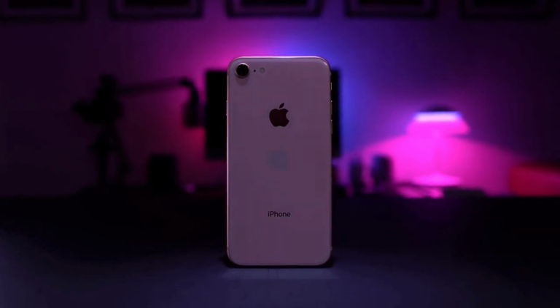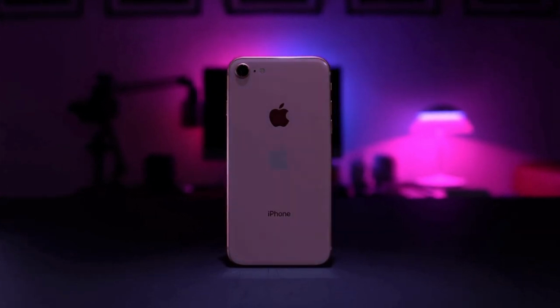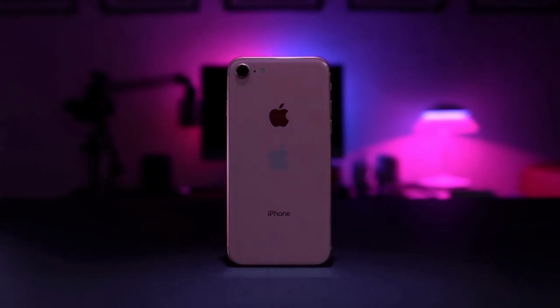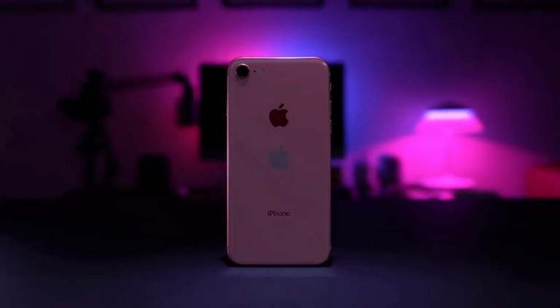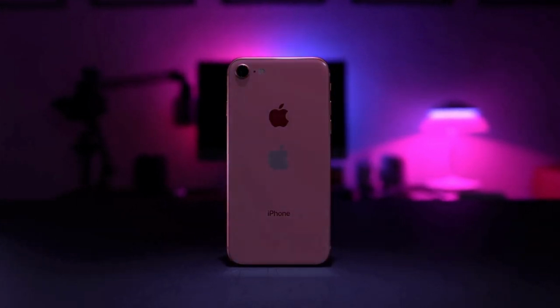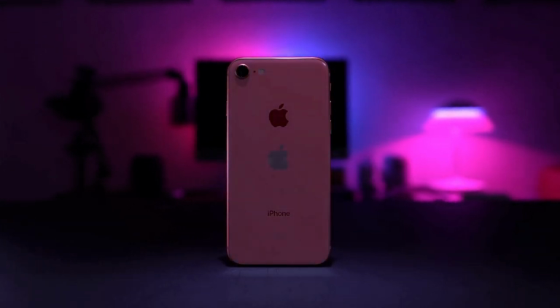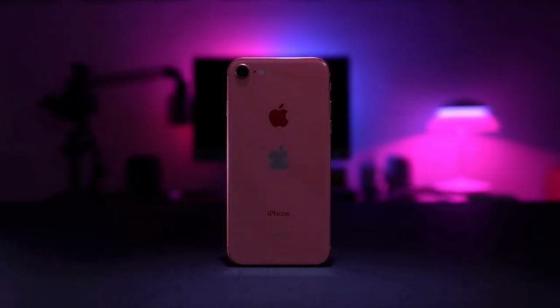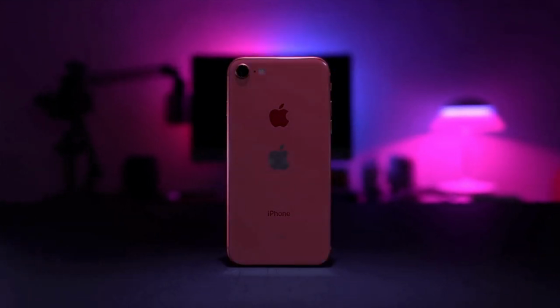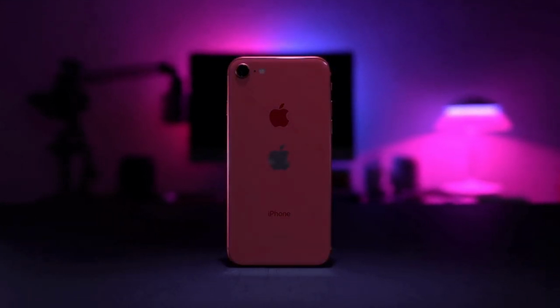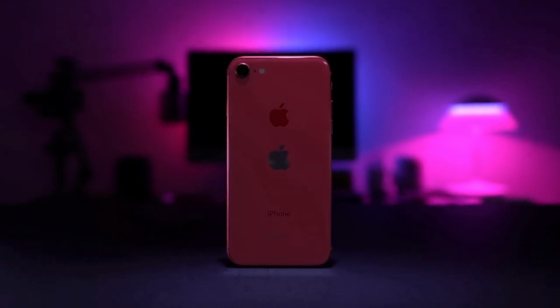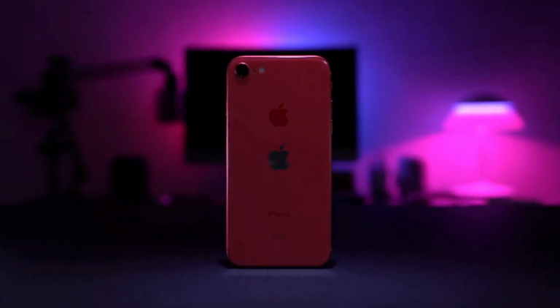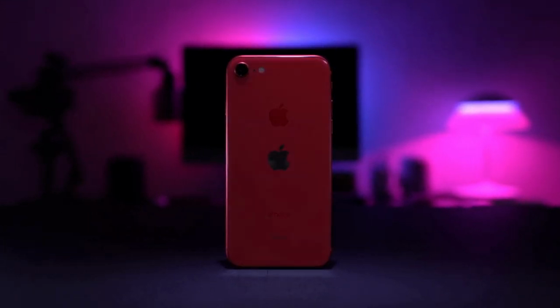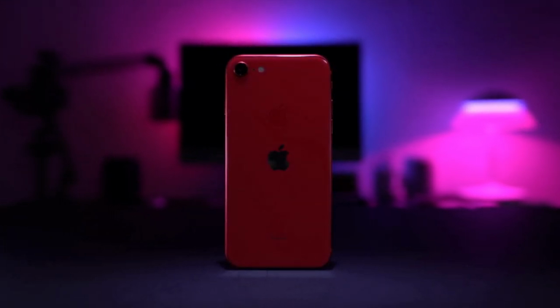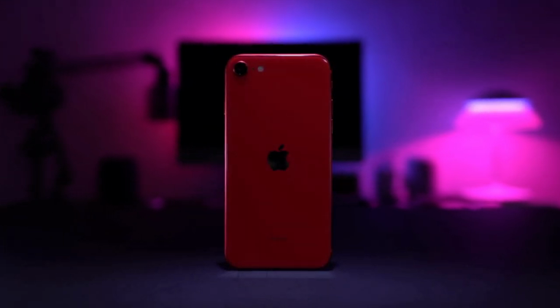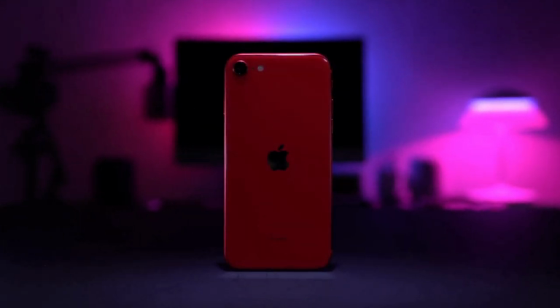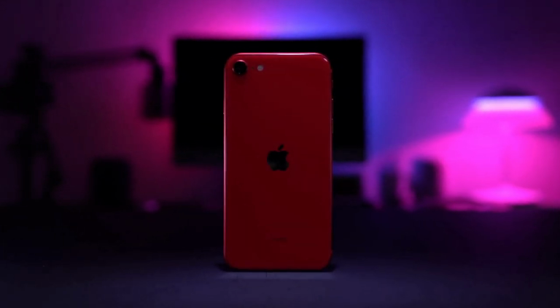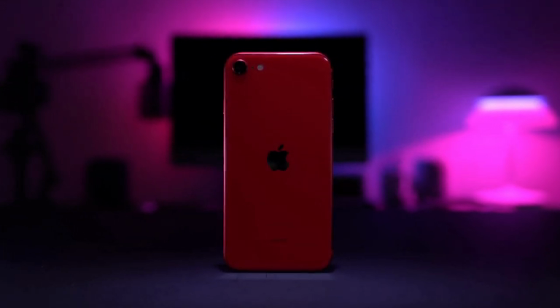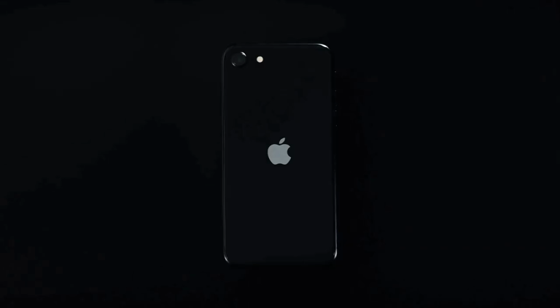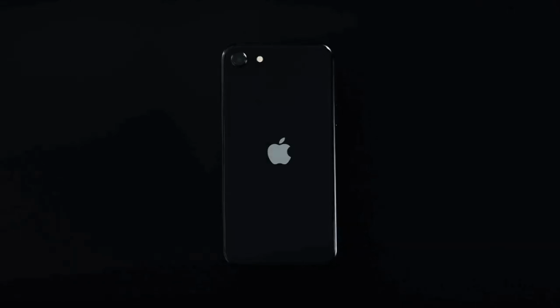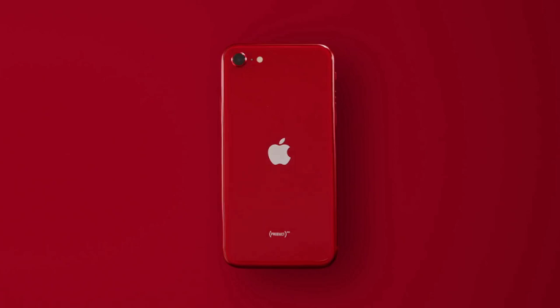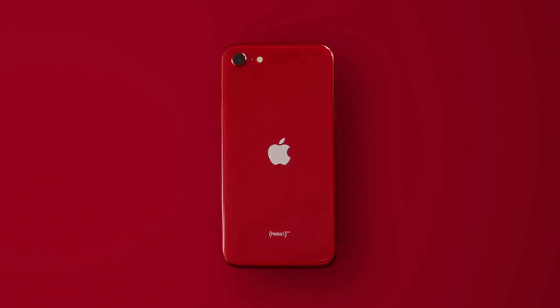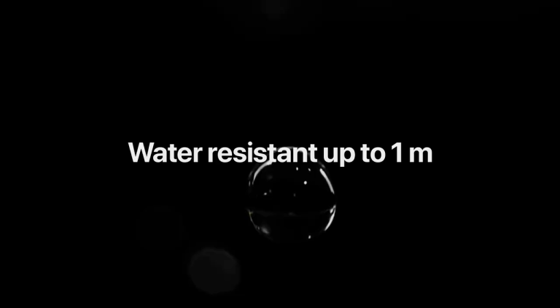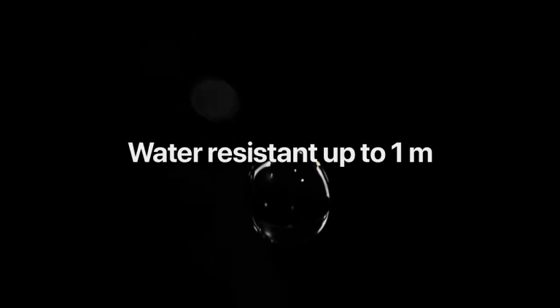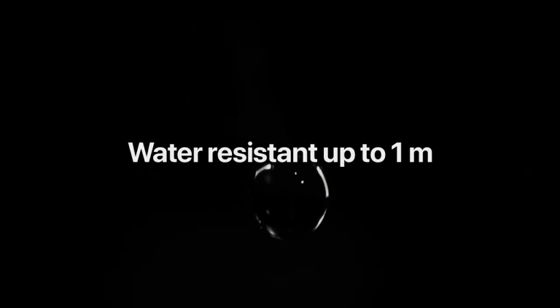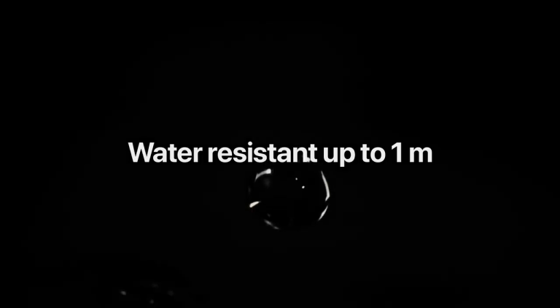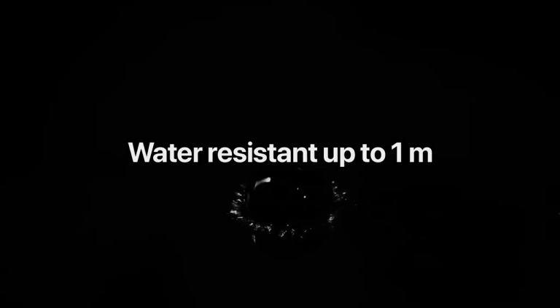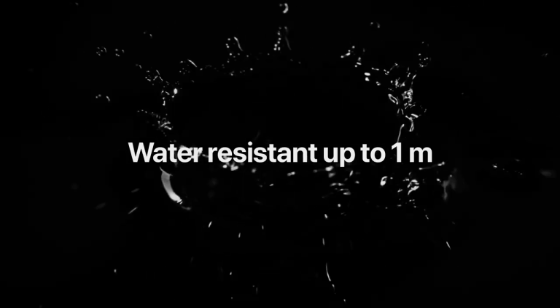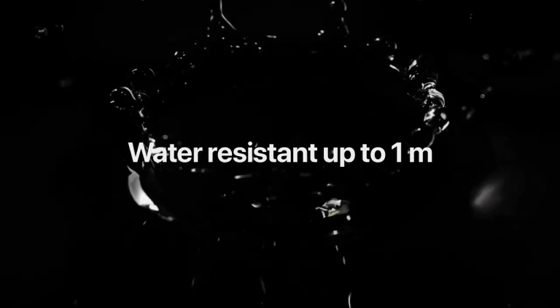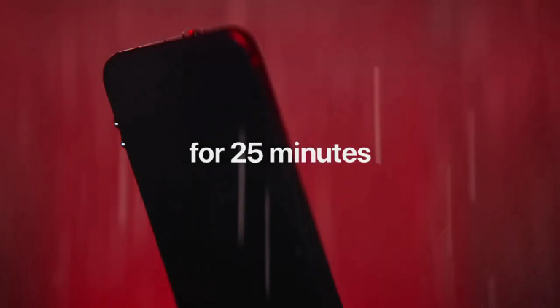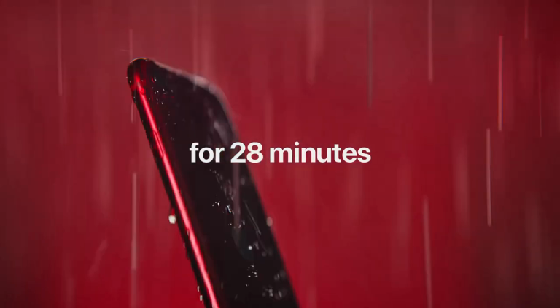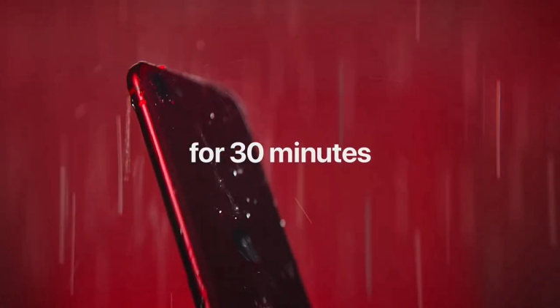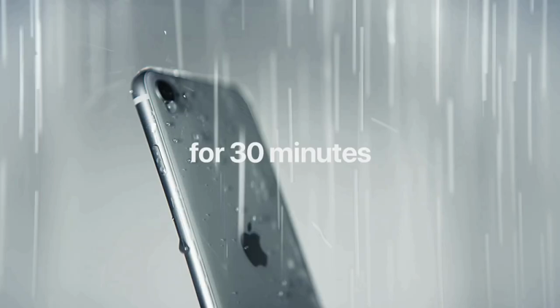There are three color options for the iPhone SE: black, white, and Product Red. It also has IP67 water resistance.